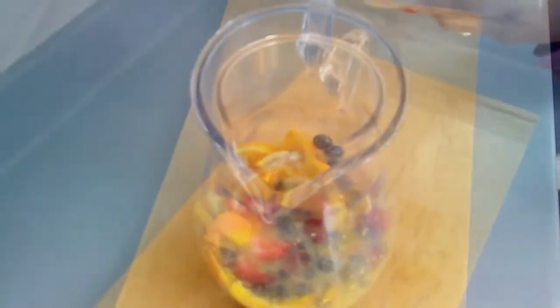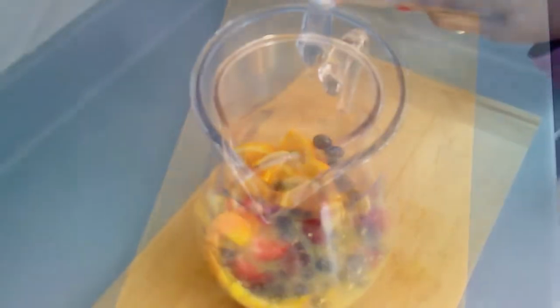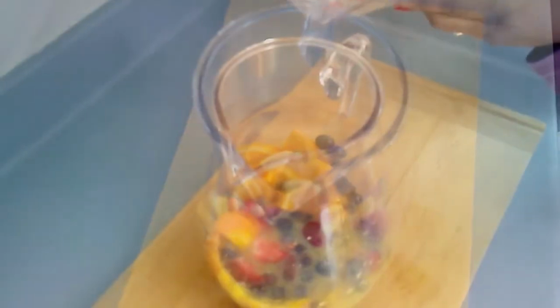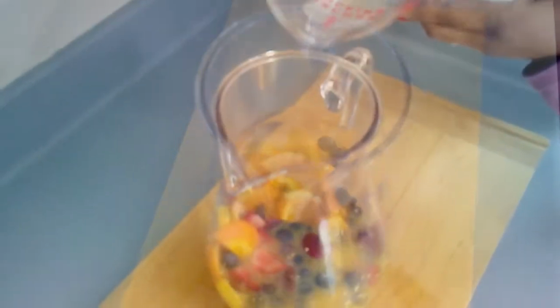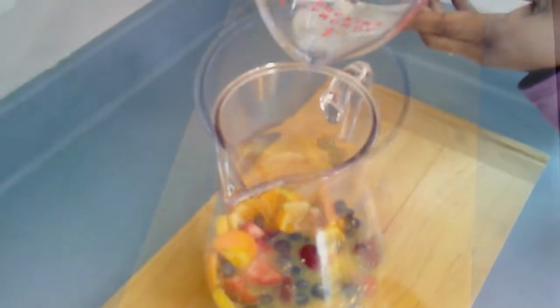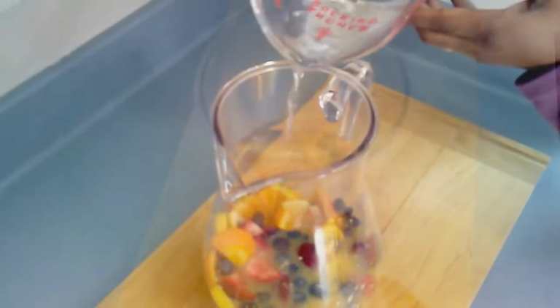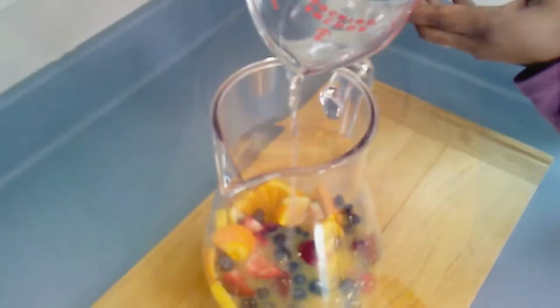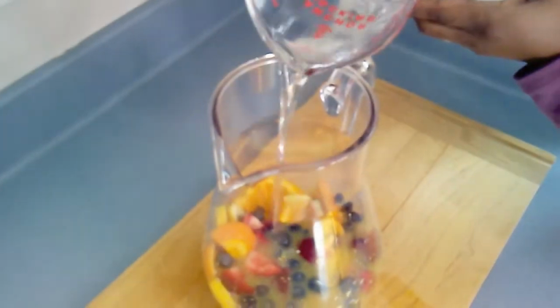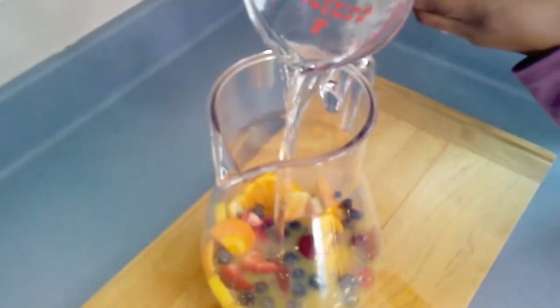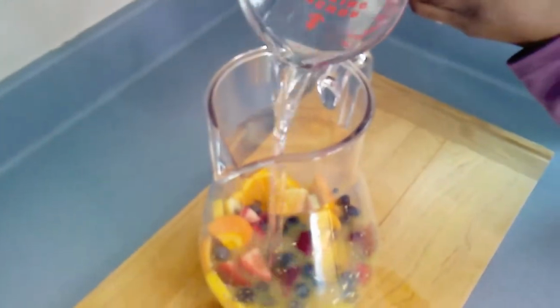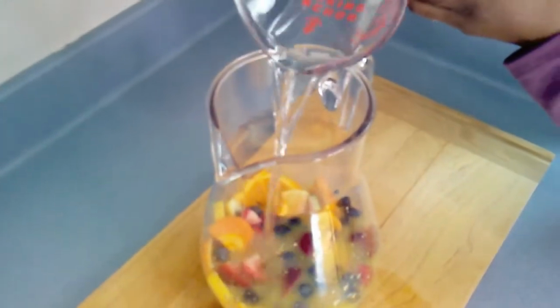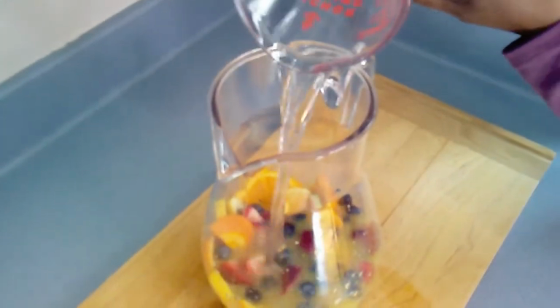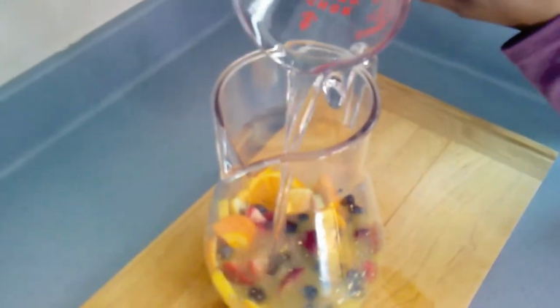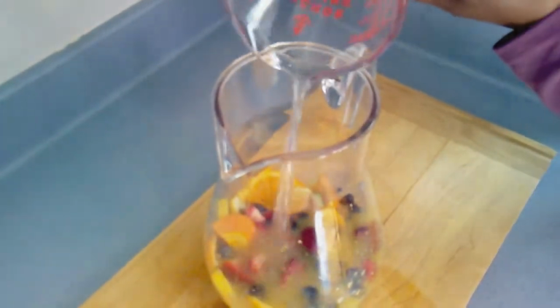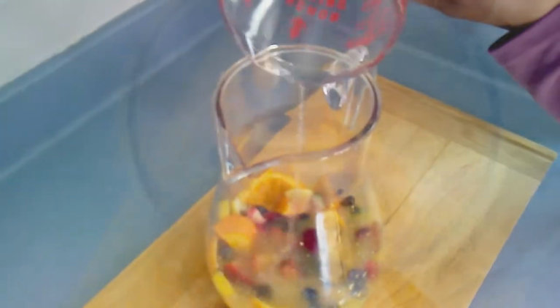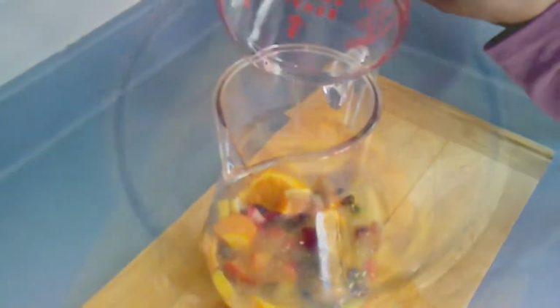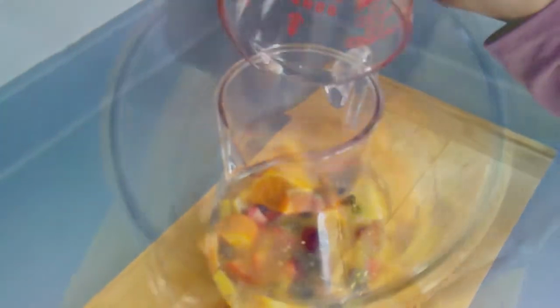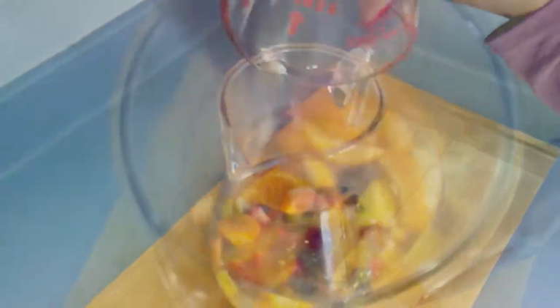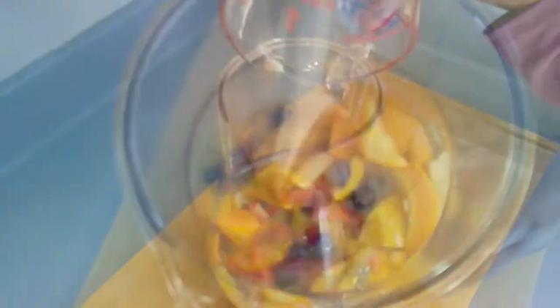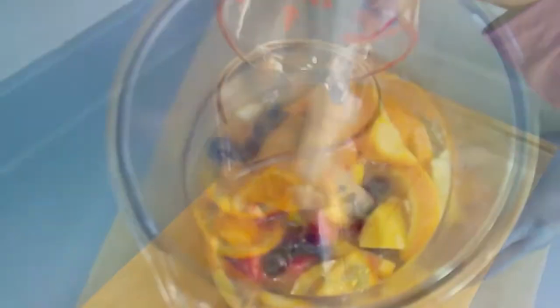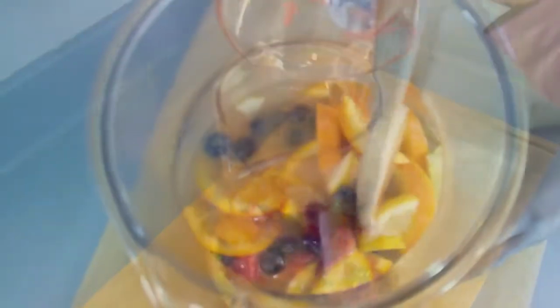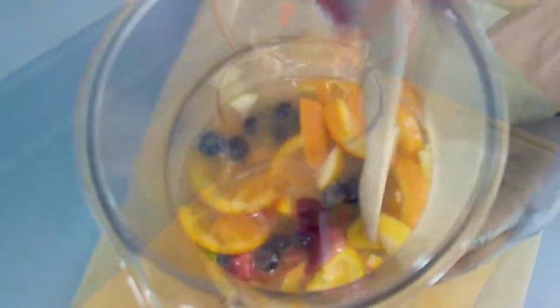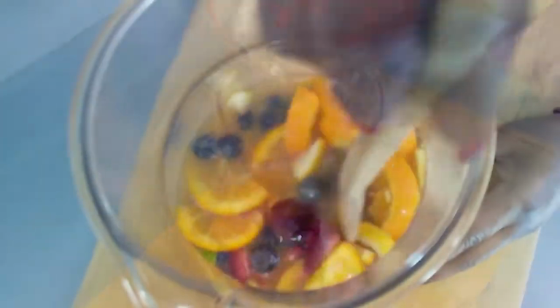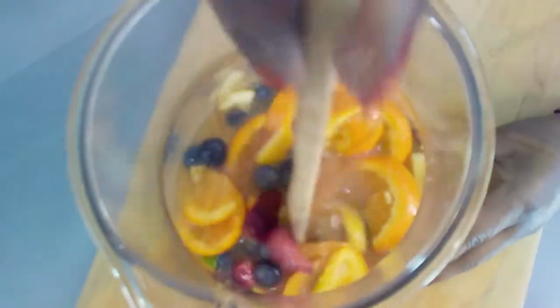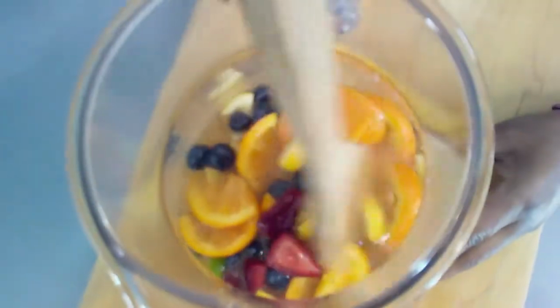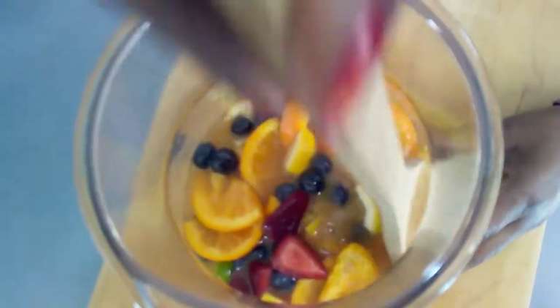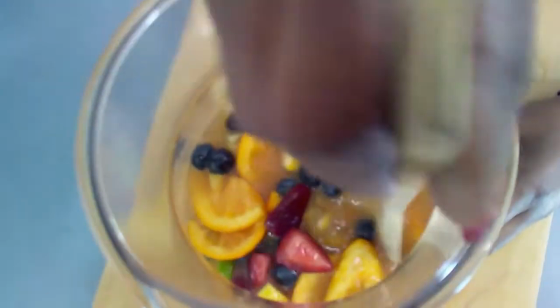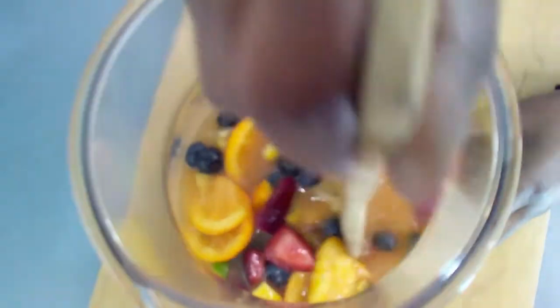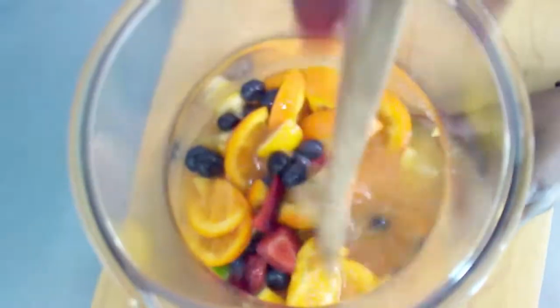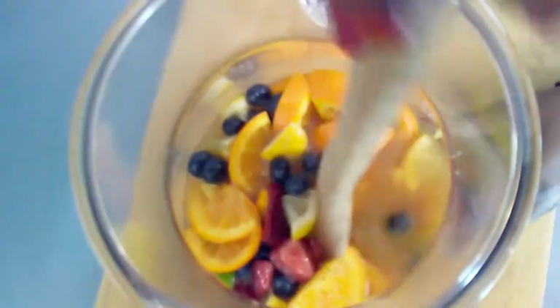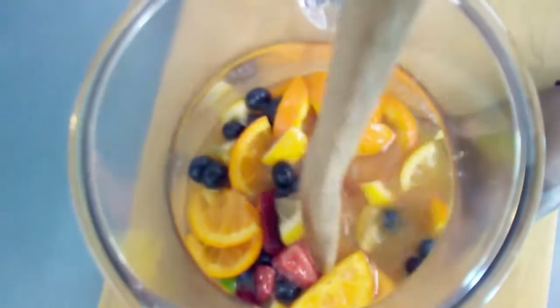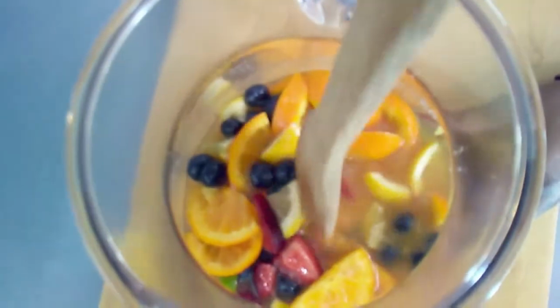Then I add in my orange juice and white rum. I muddle for about 30 seconds.